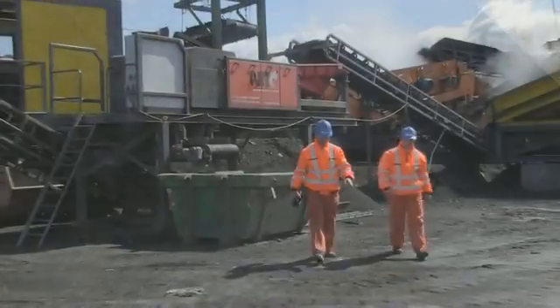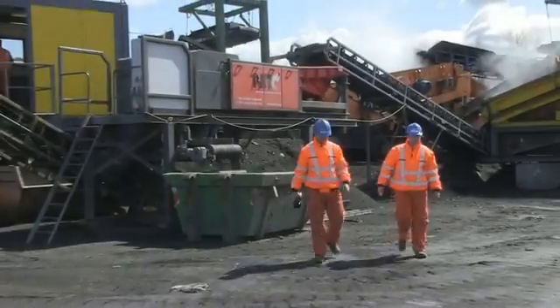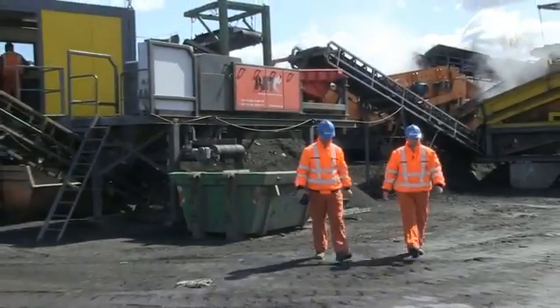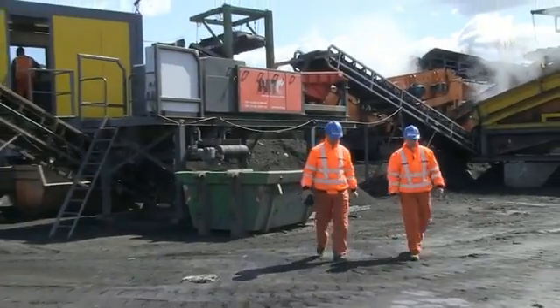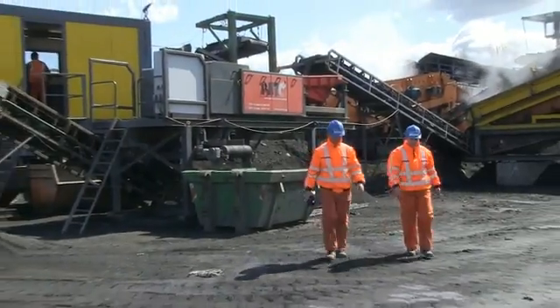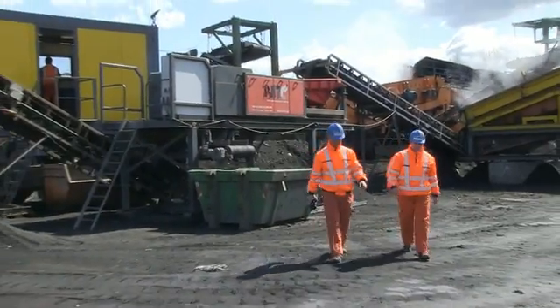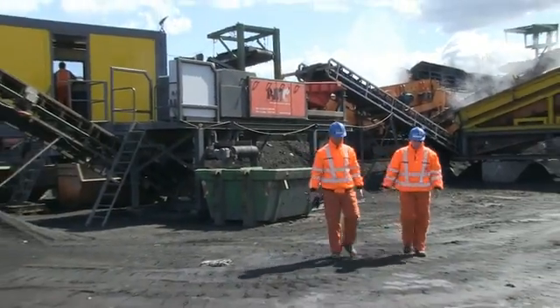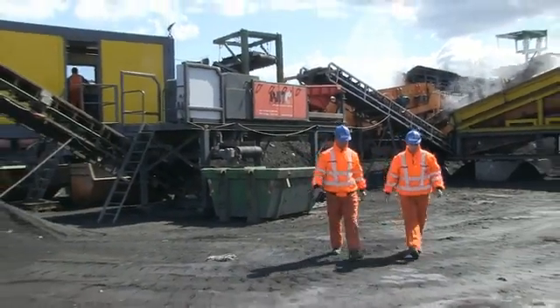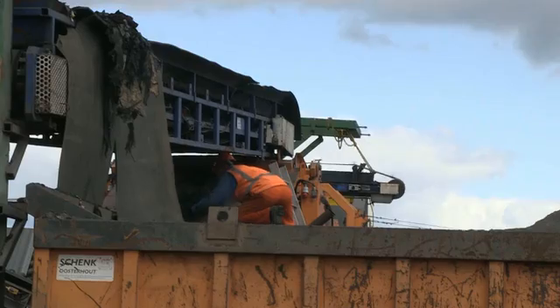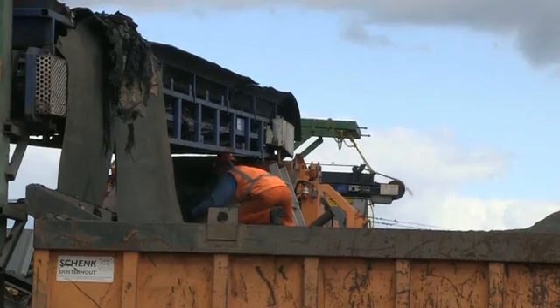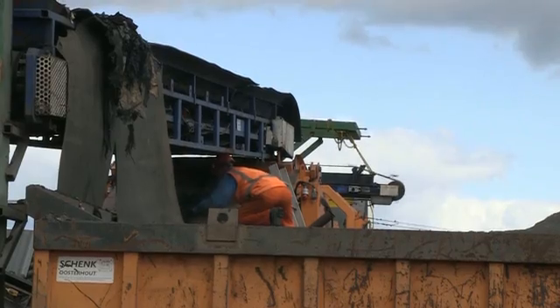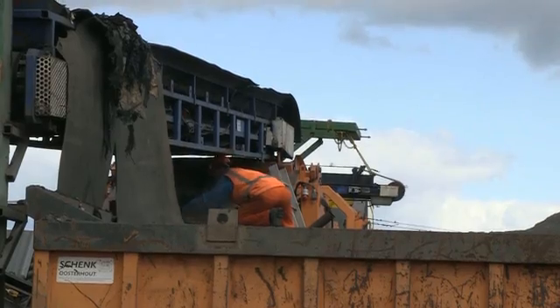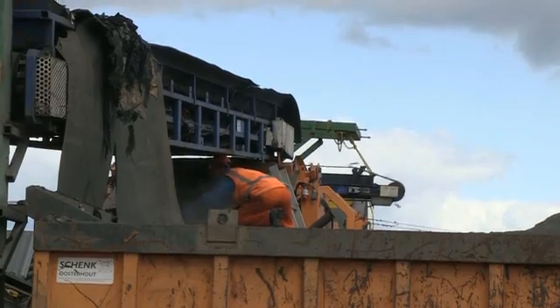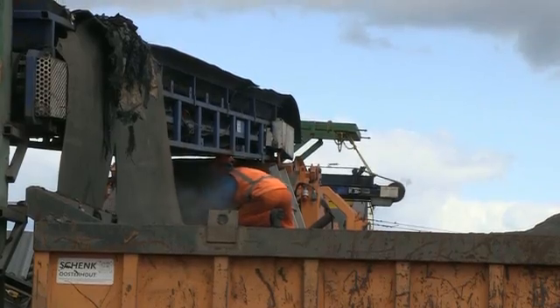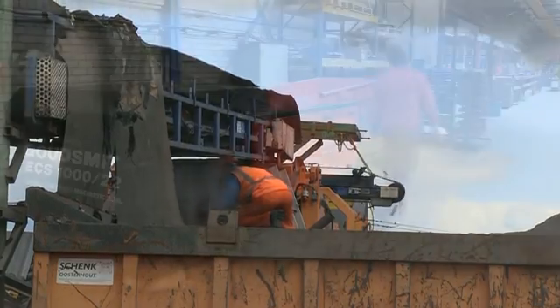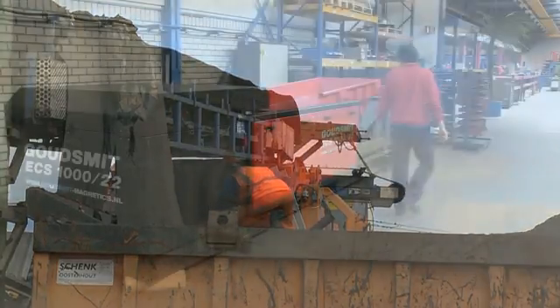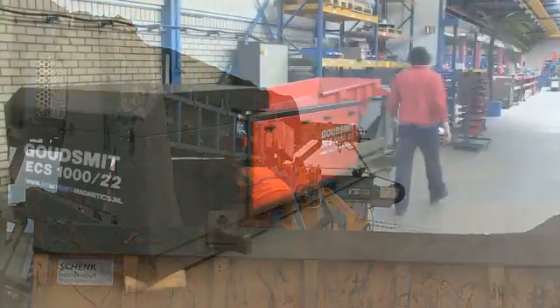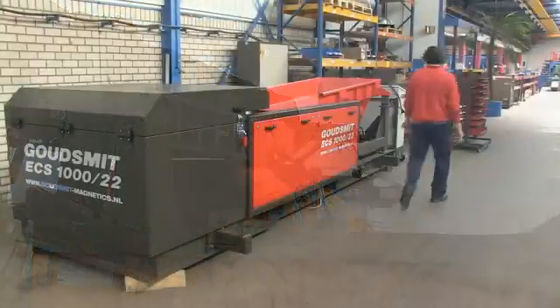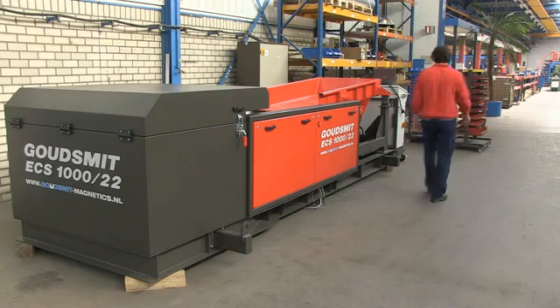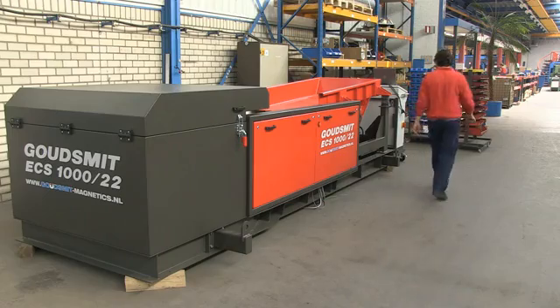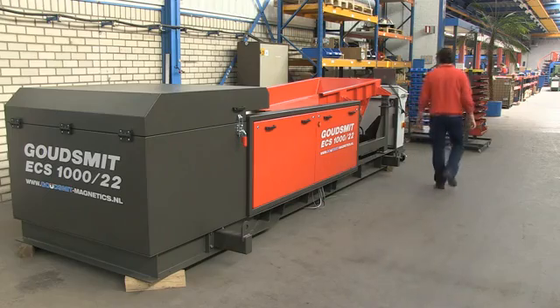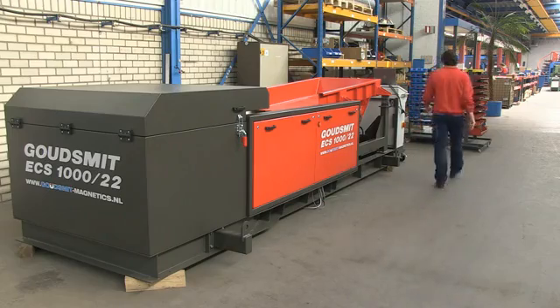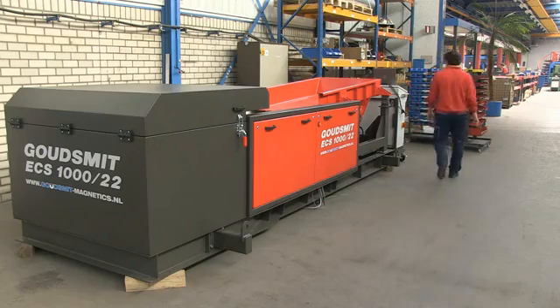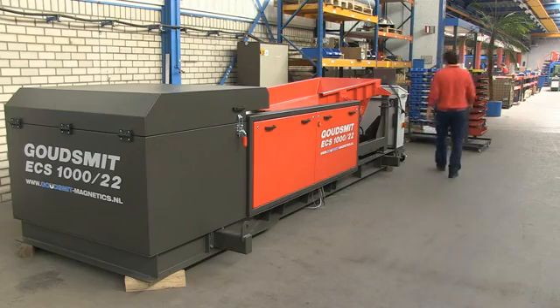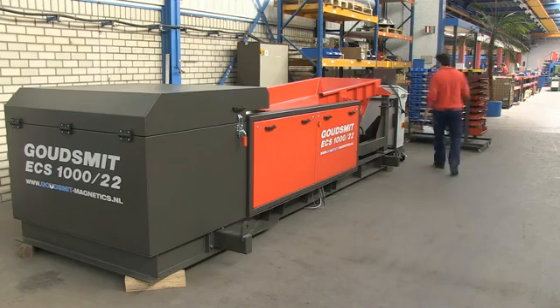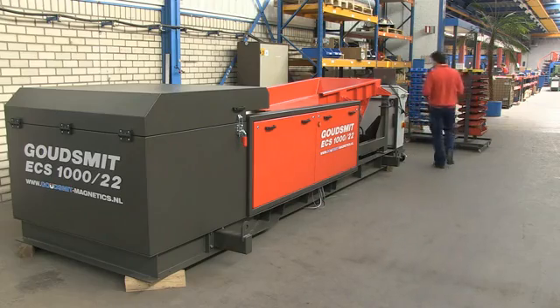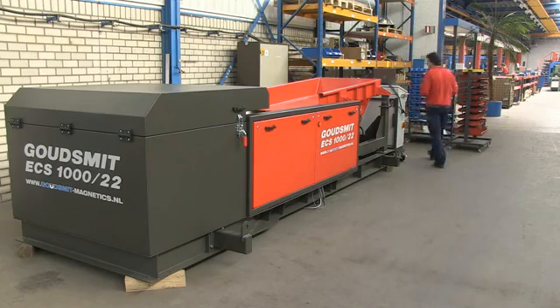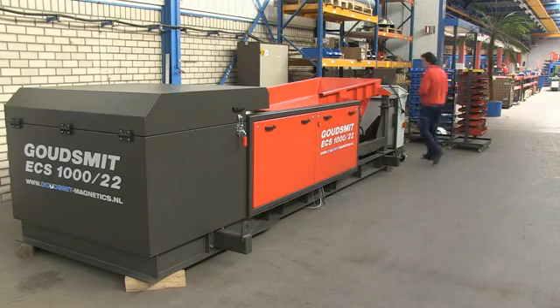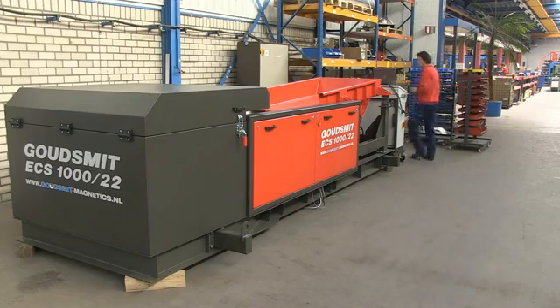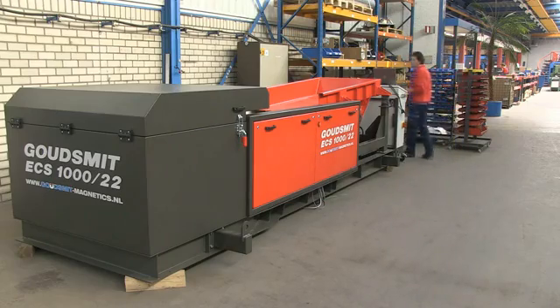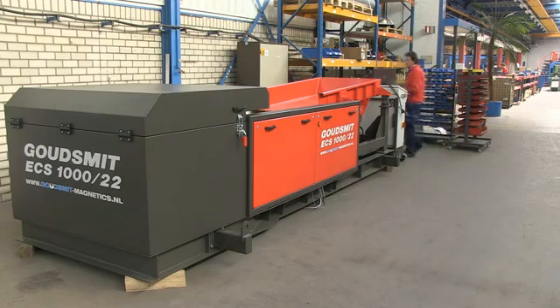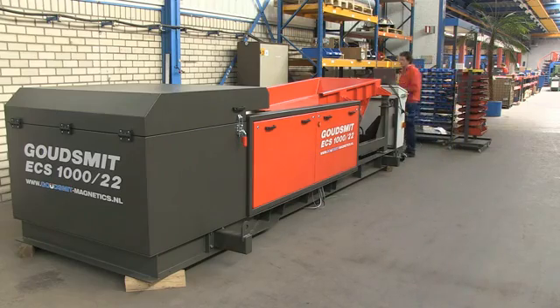In this short three-minute film, we will show you how you can increase your profits with Goudsmit Magnetic's Eddy Current Separator.